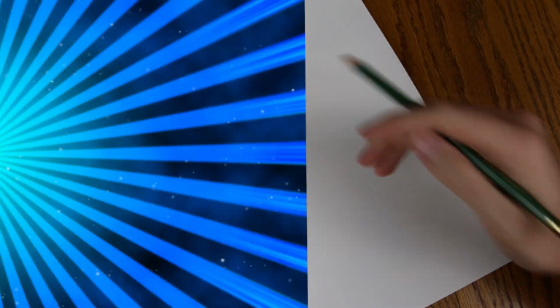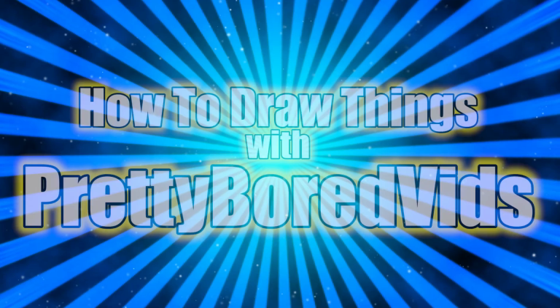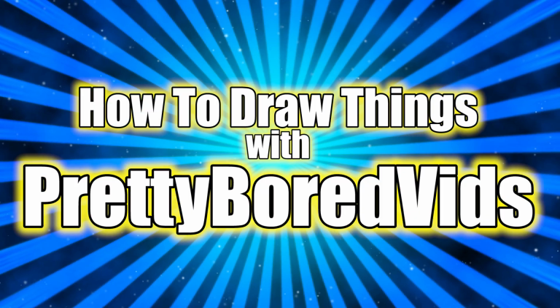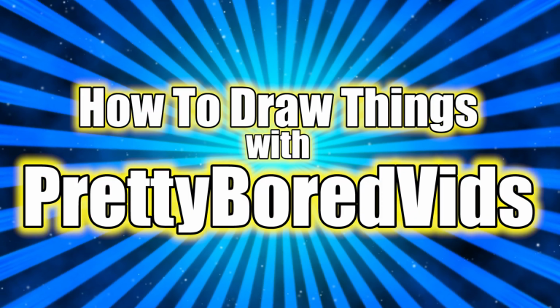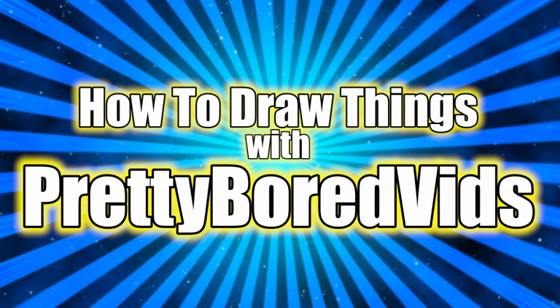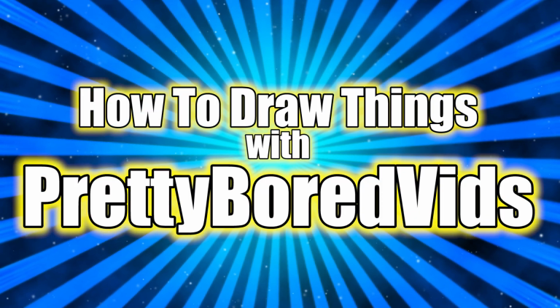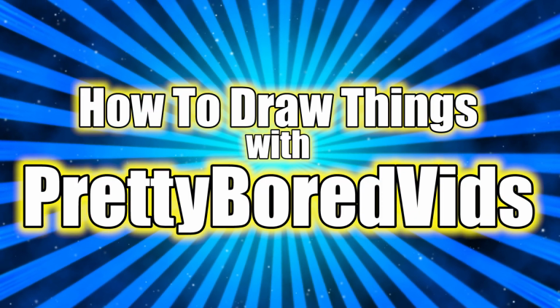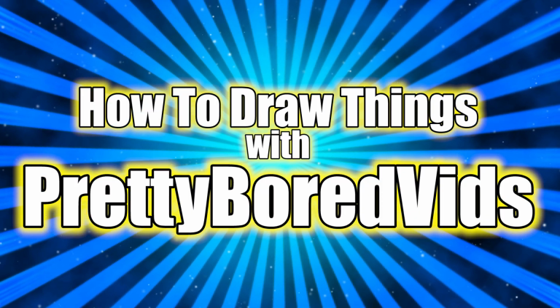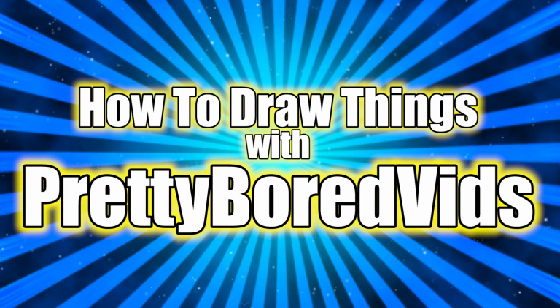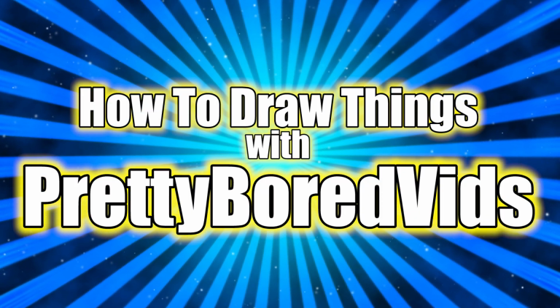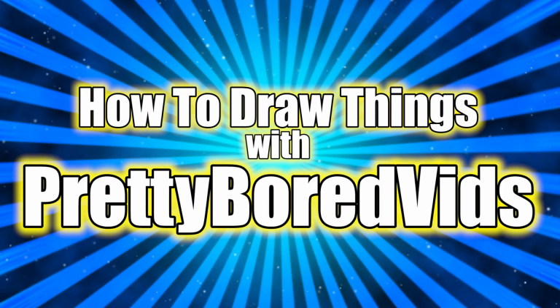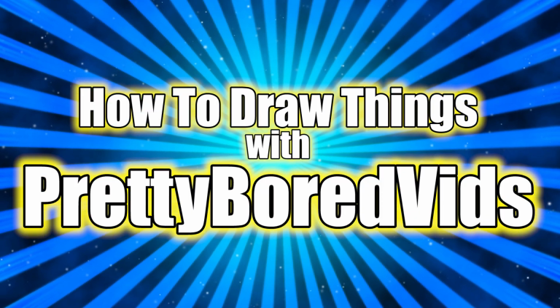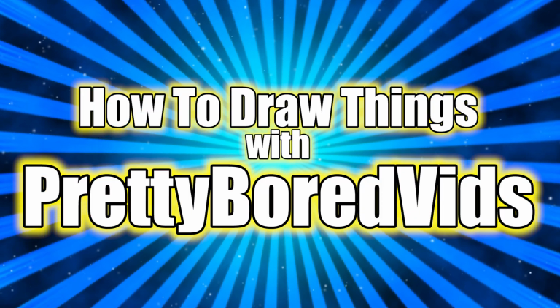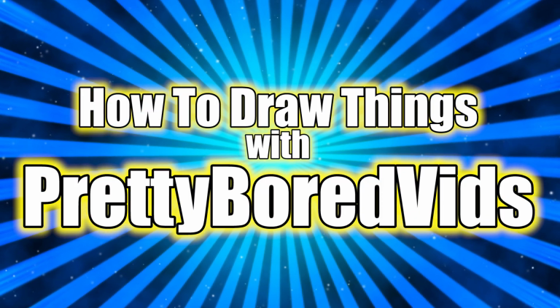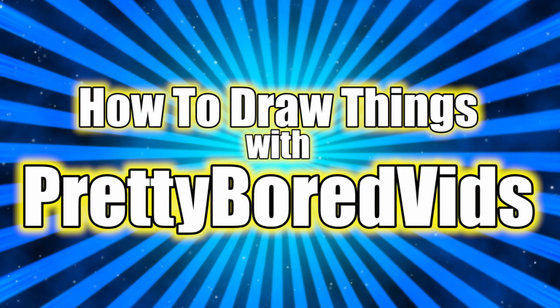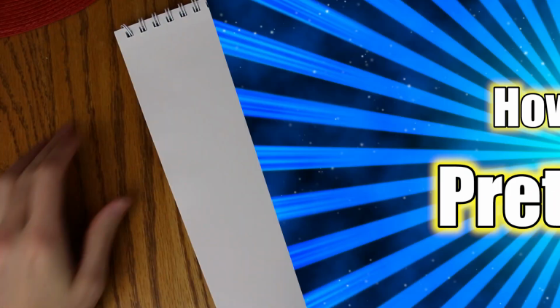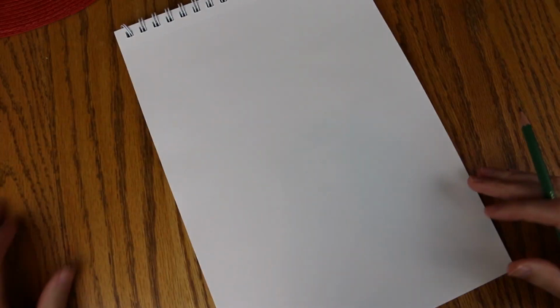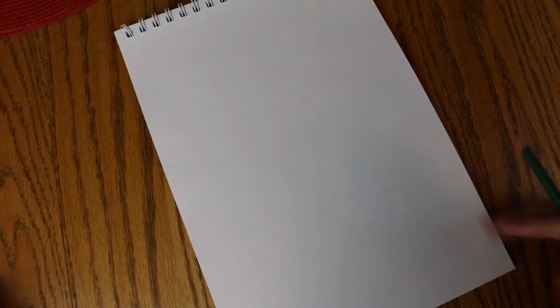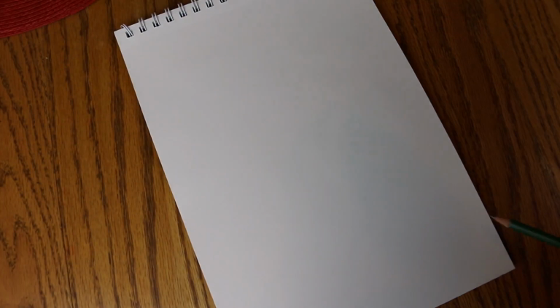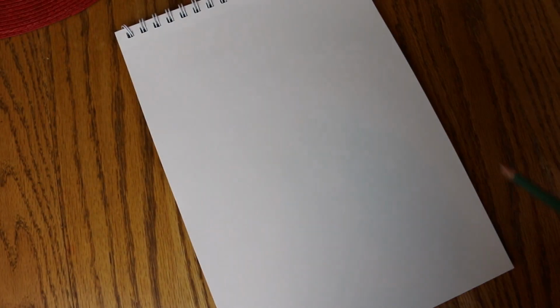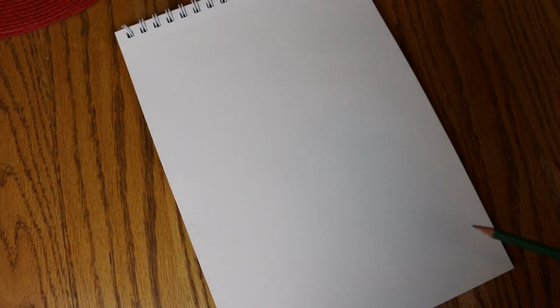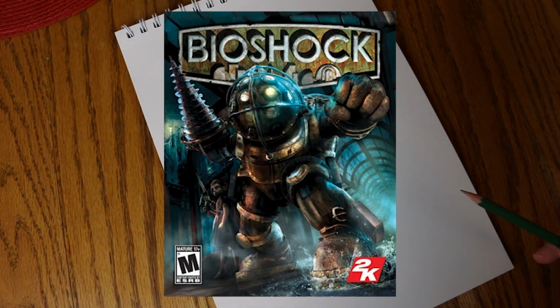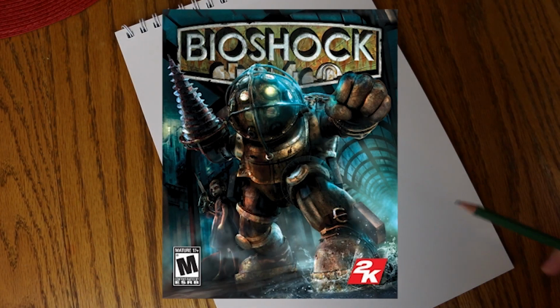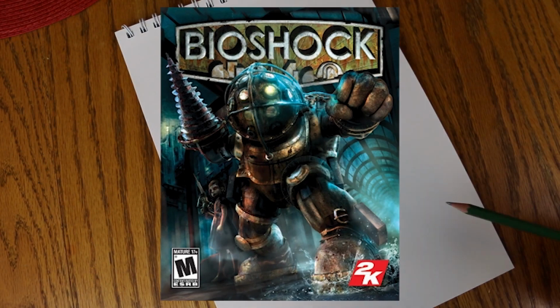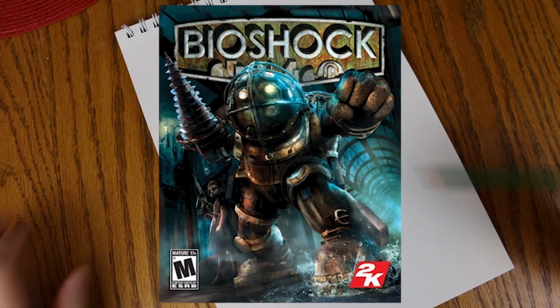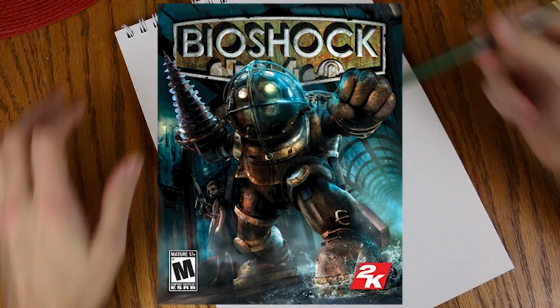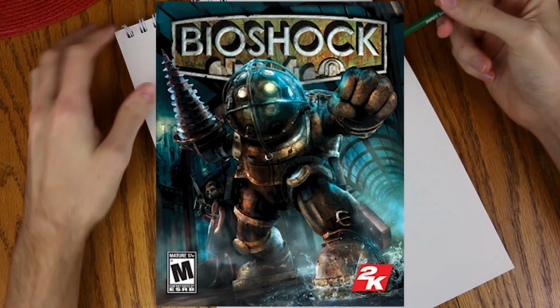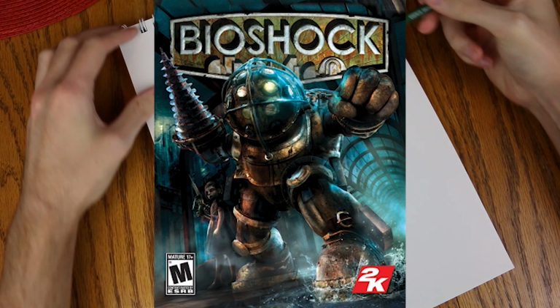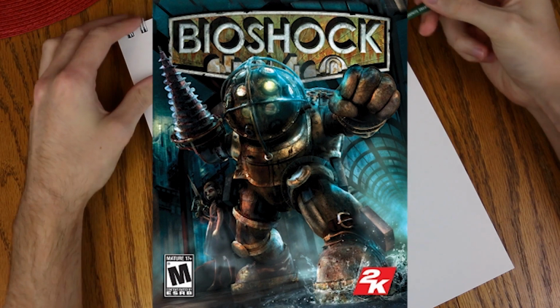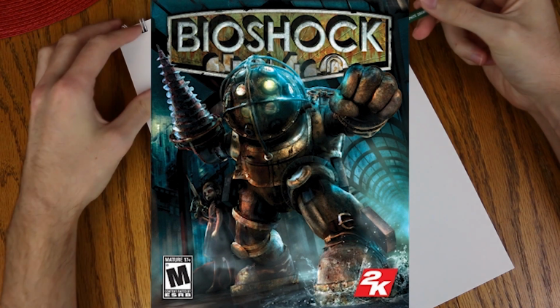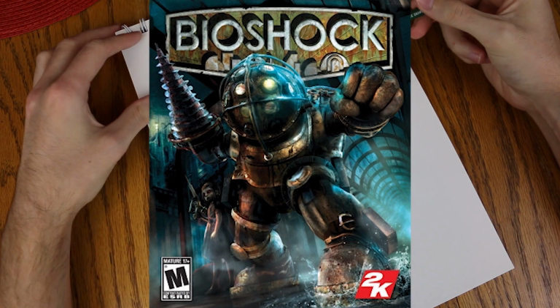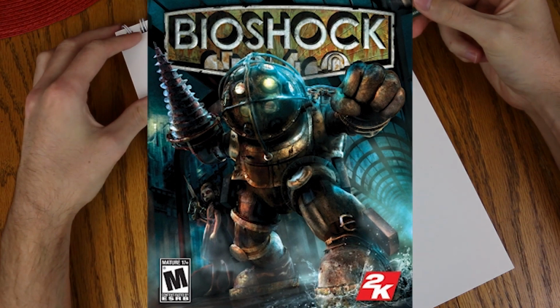Welcome to how to draw things with Pretty Board Vids. Today we're gonna draw a Big Daddy from Bioshock.